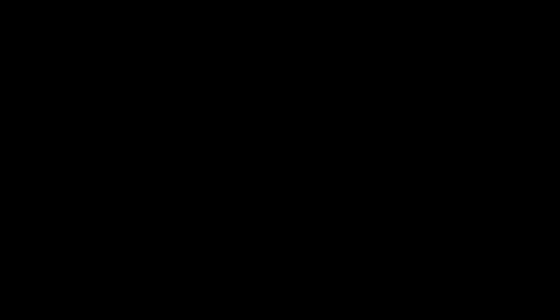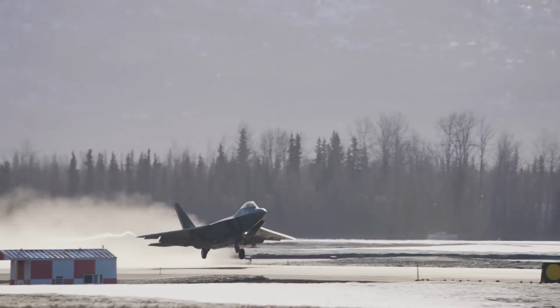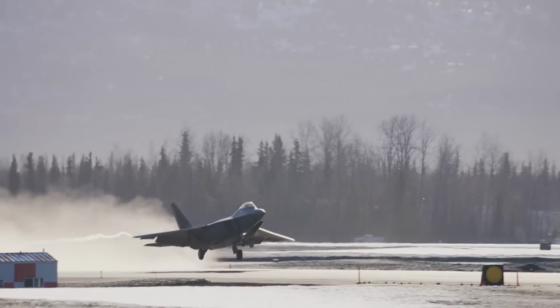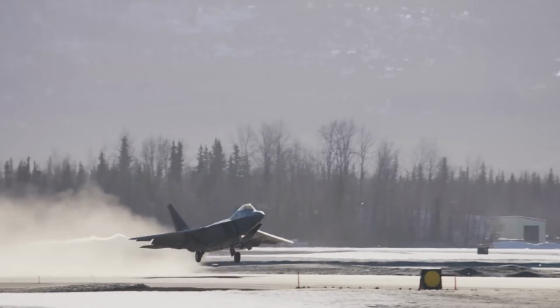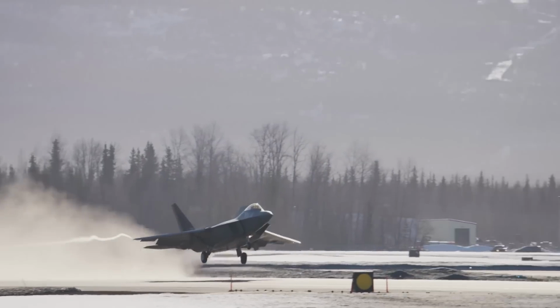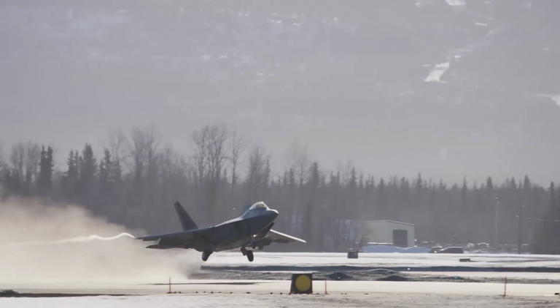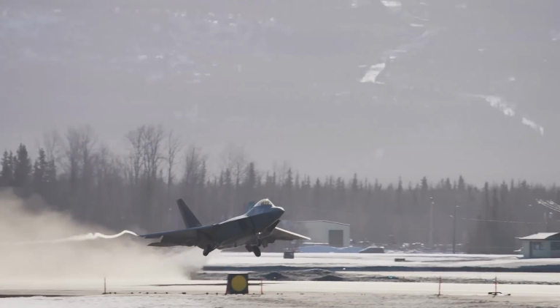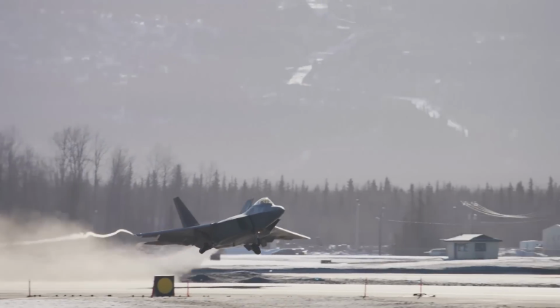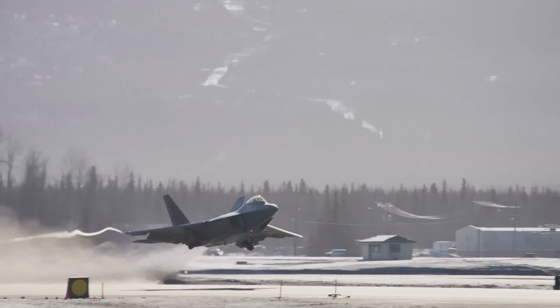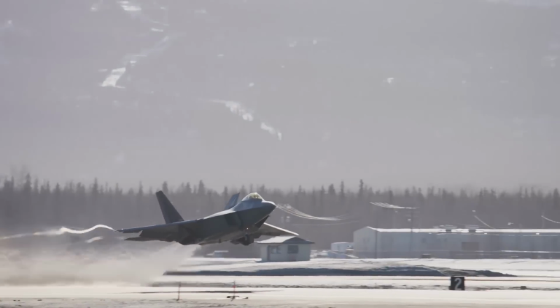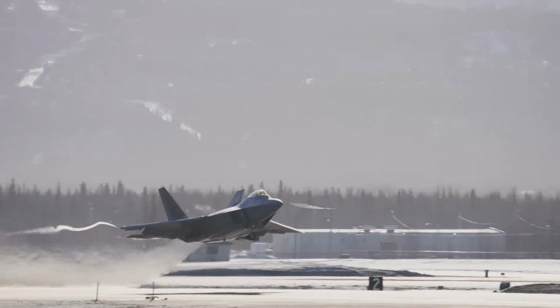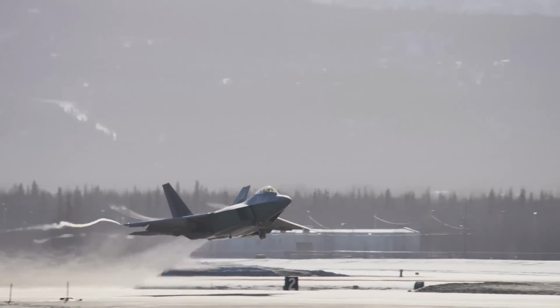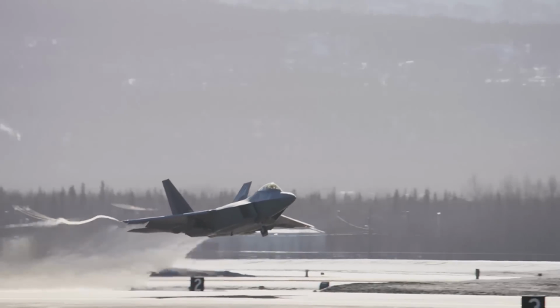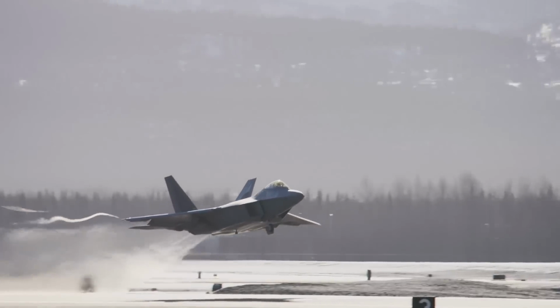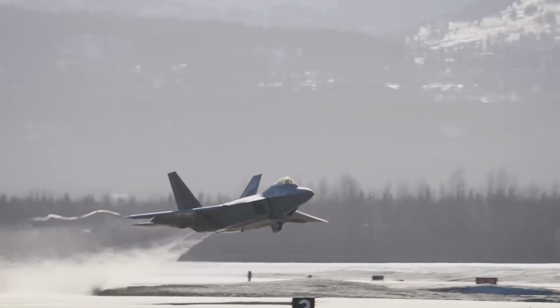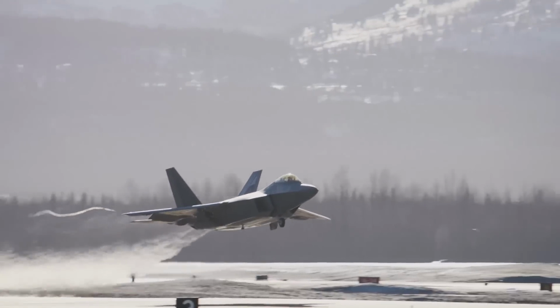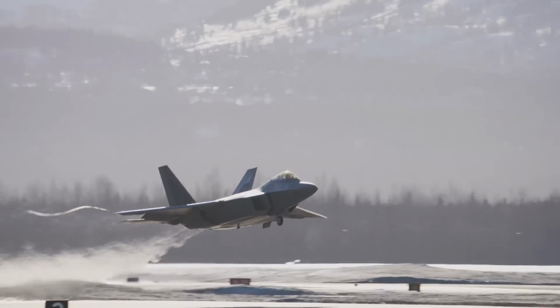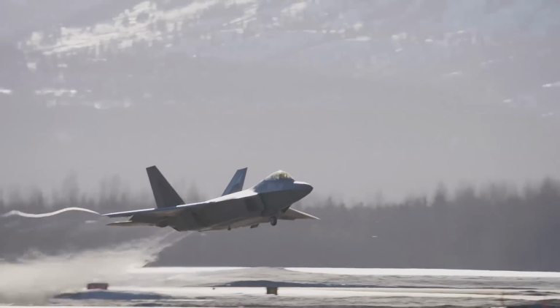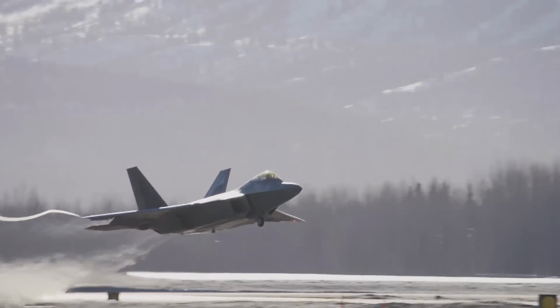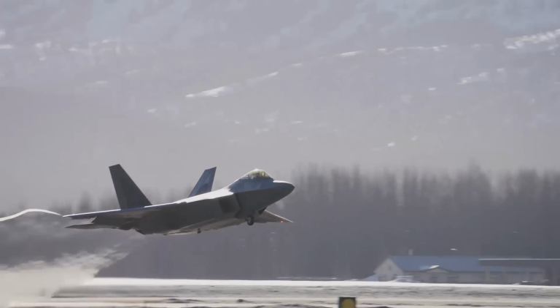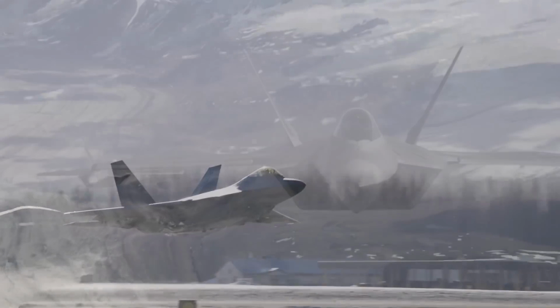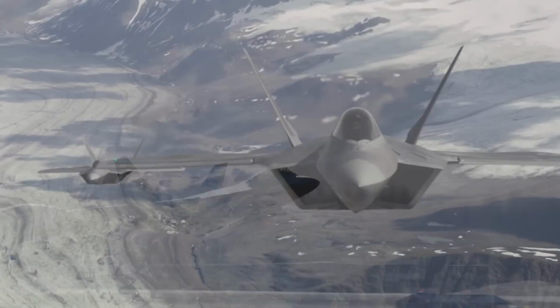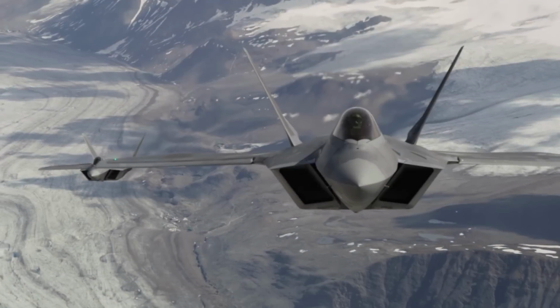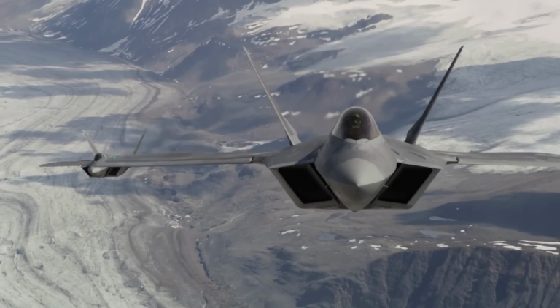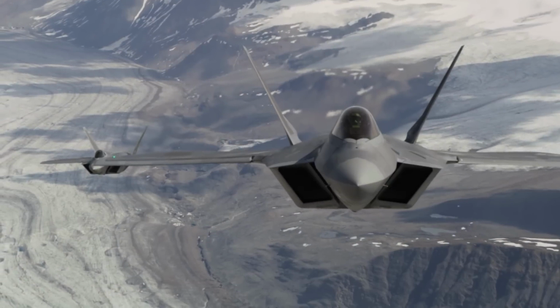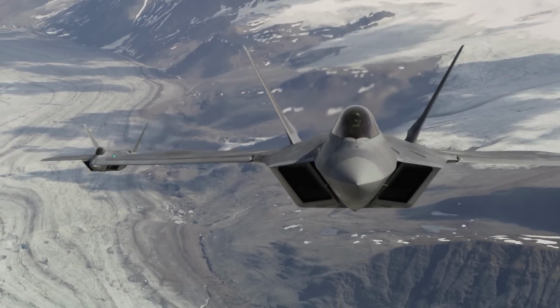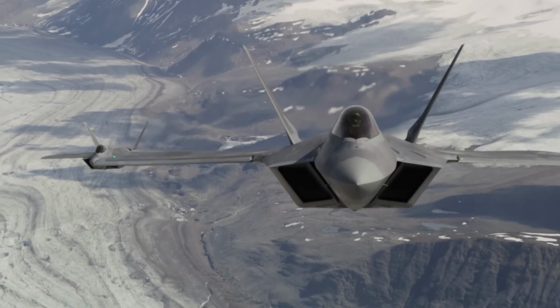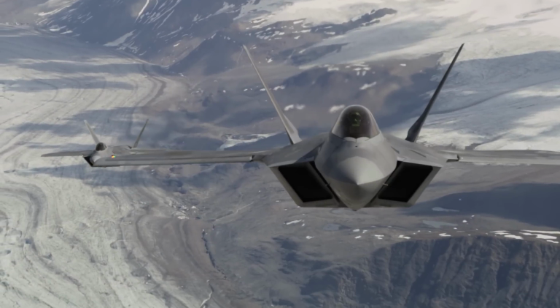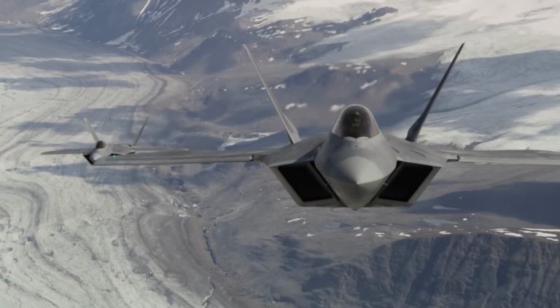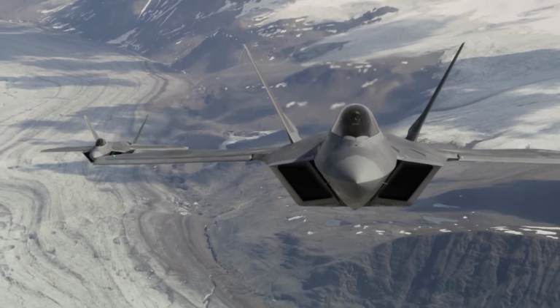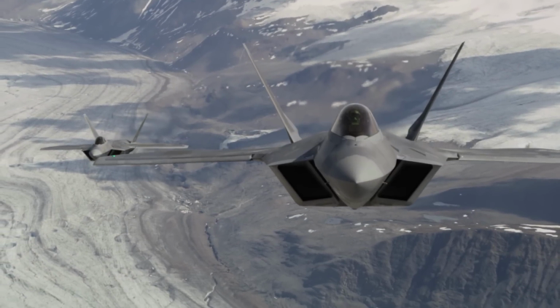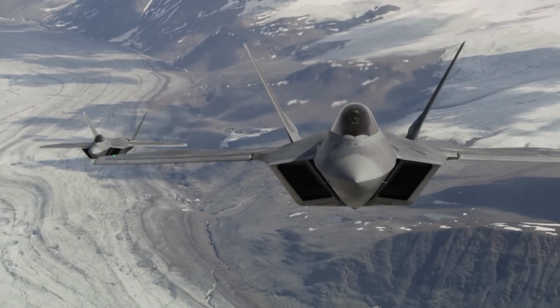Let's take a look at how Raptor pilots are testing a new helmet, and why this could be a game changer.